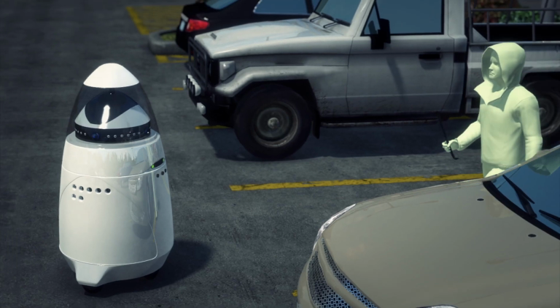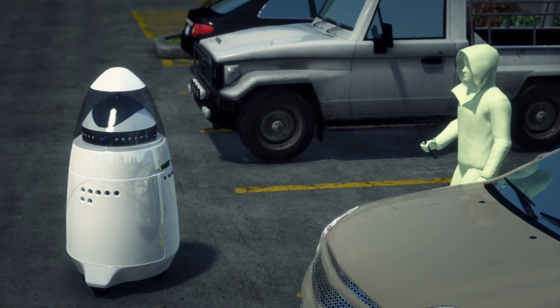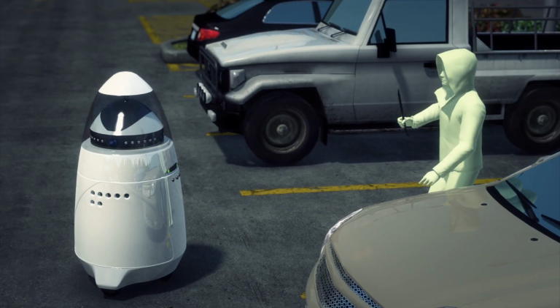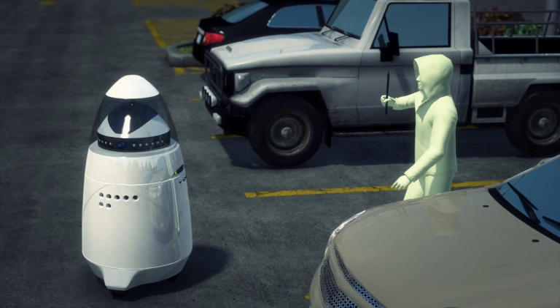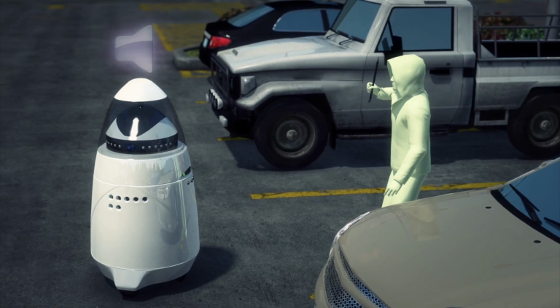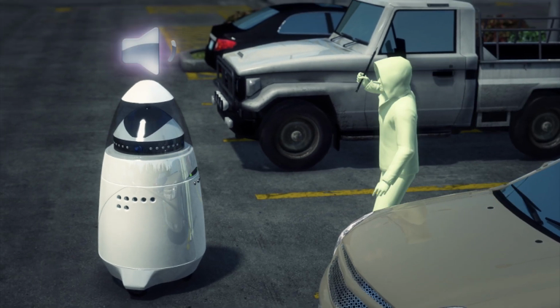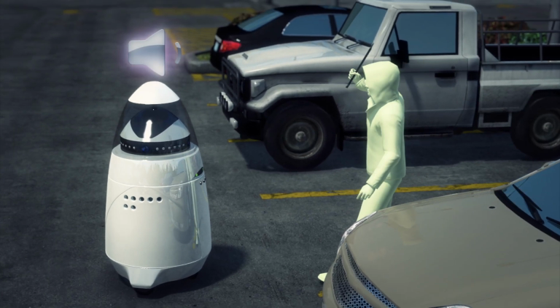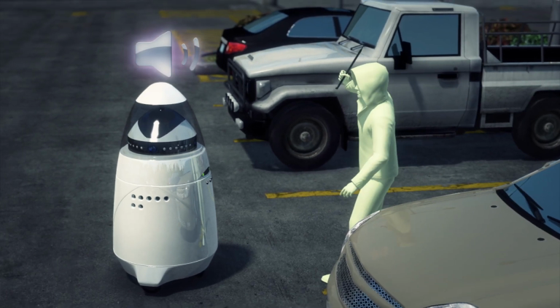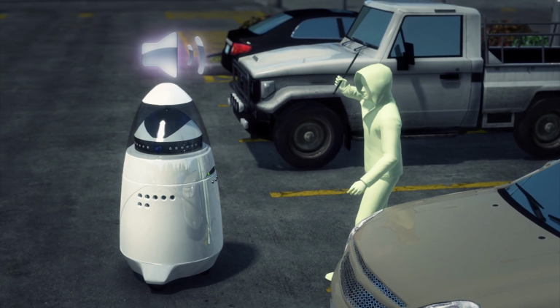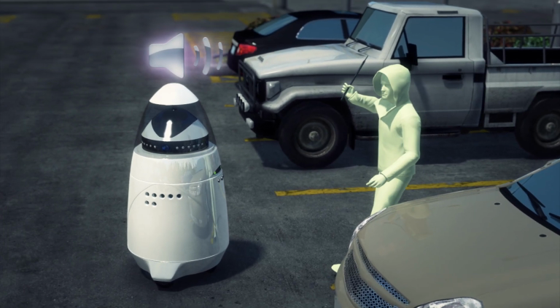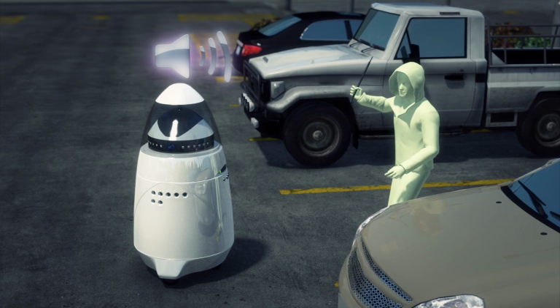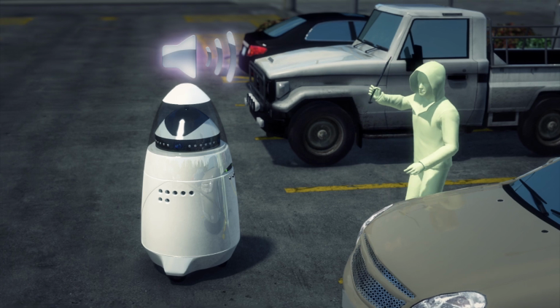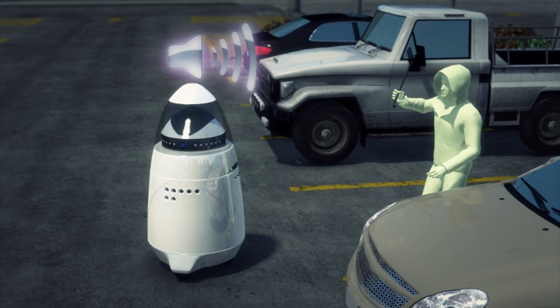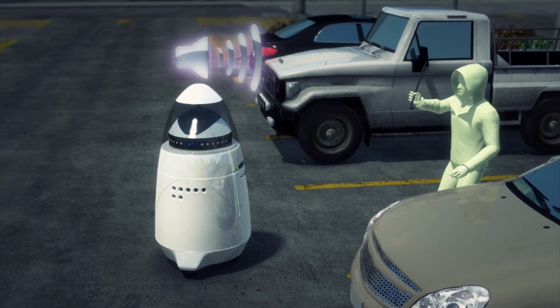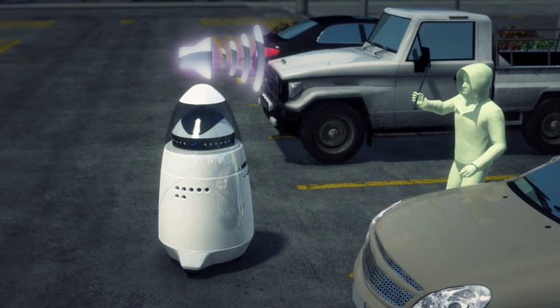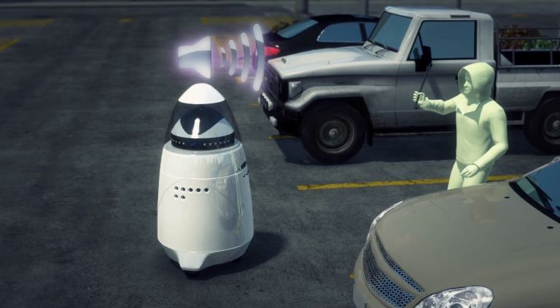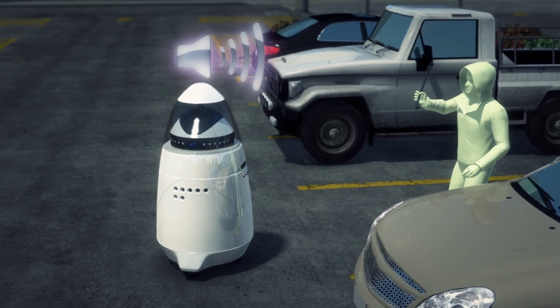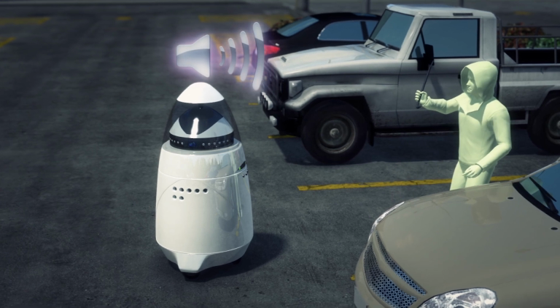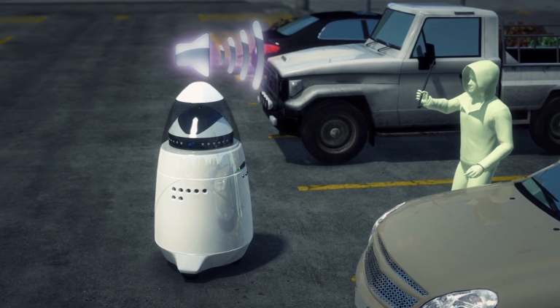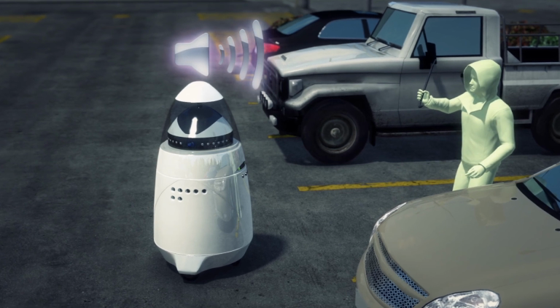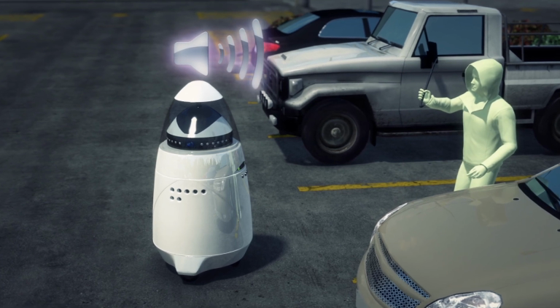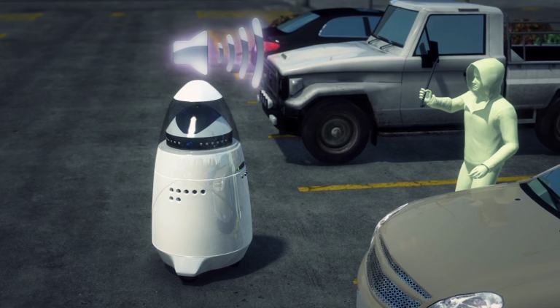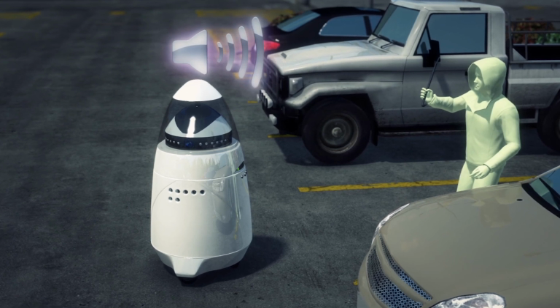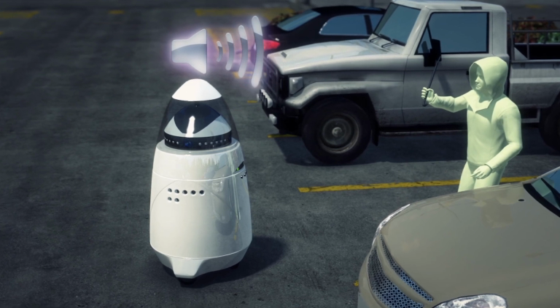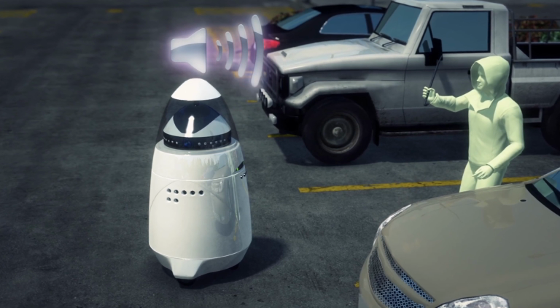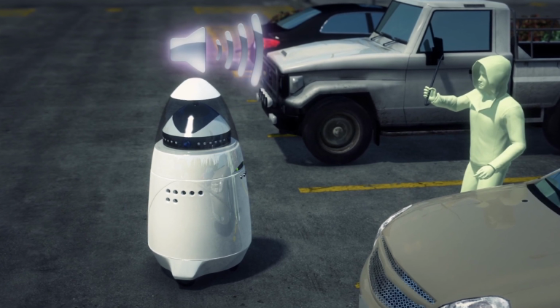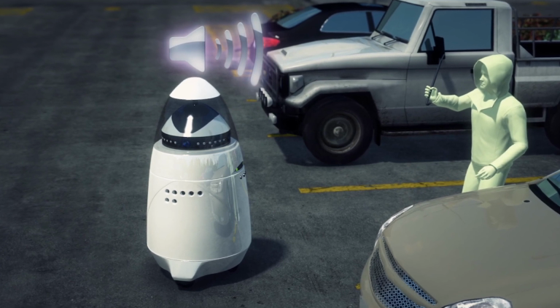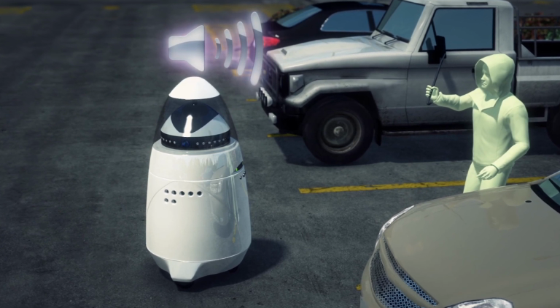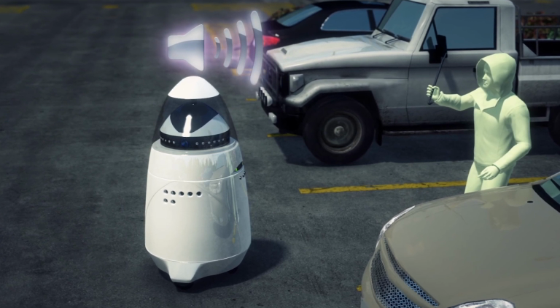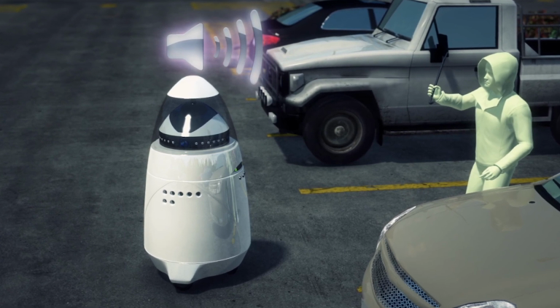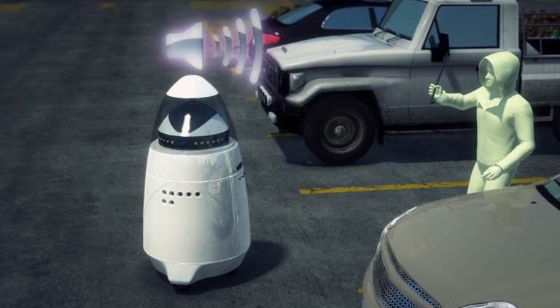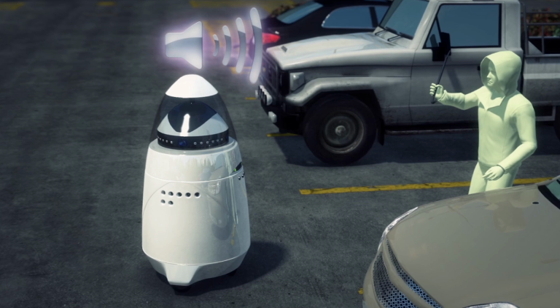The robots still confront criminals, but if they're attacked, they will emit a loud chirp that will get louder as the threat persists and that will notify the control center.